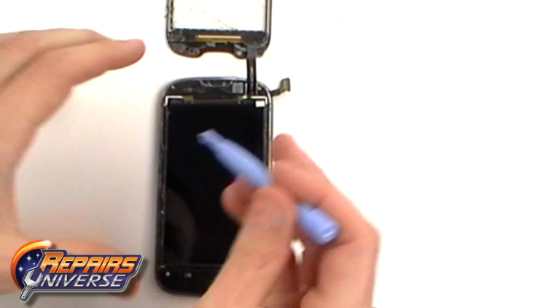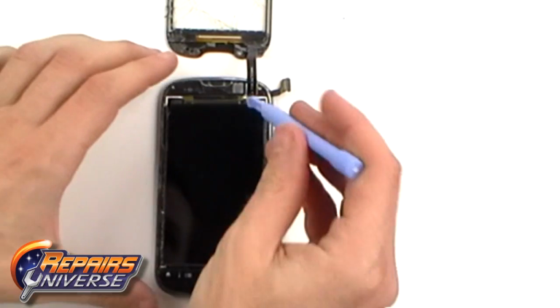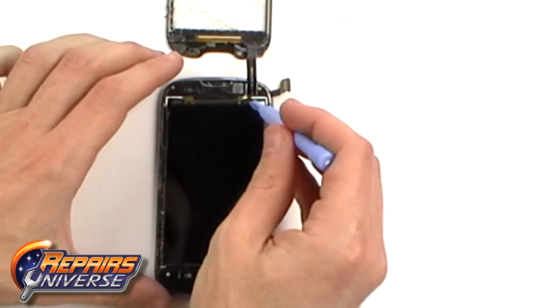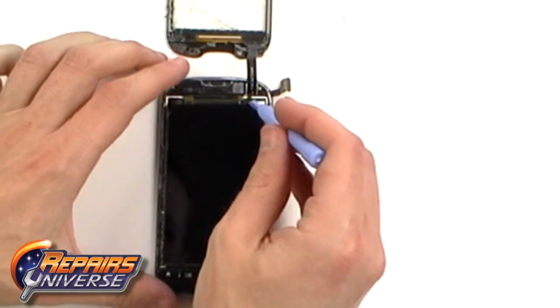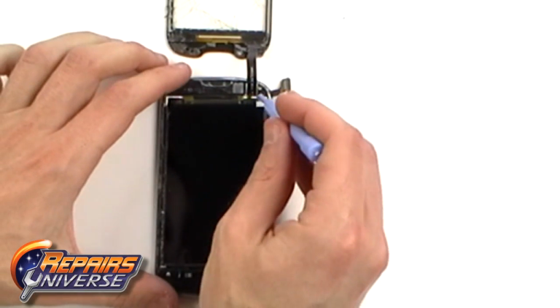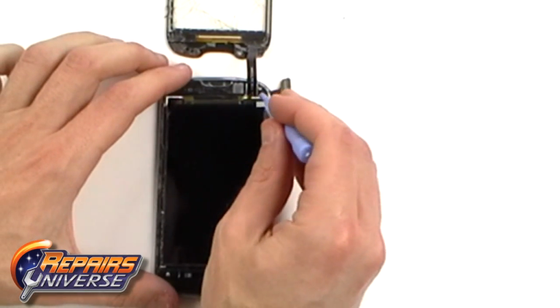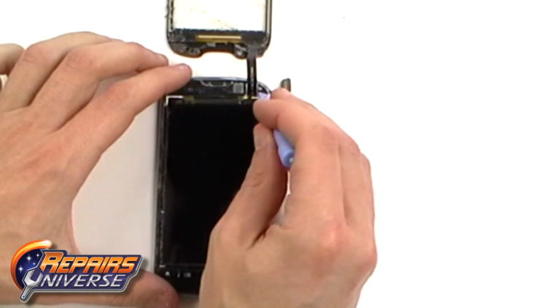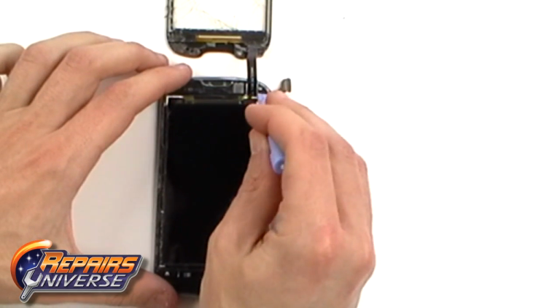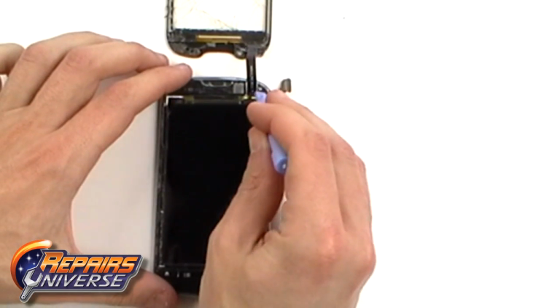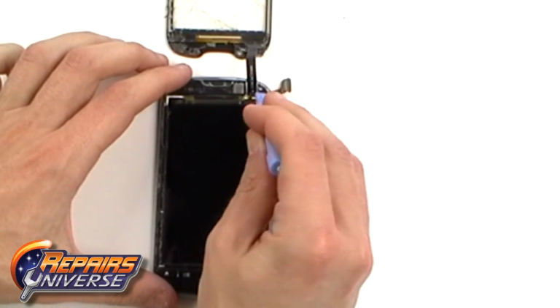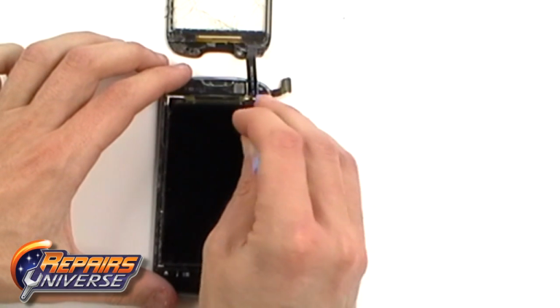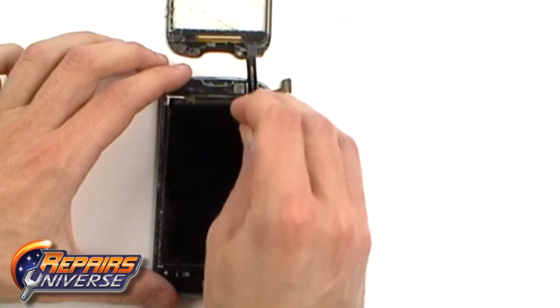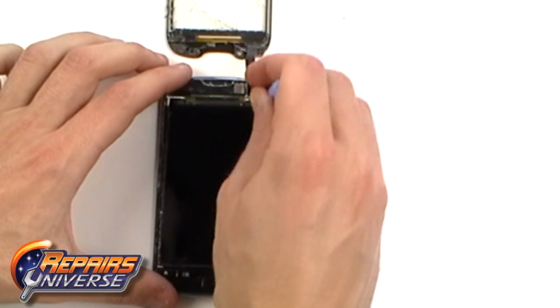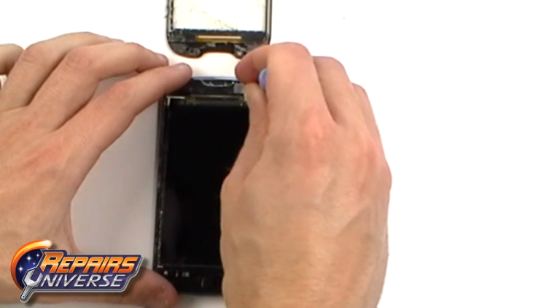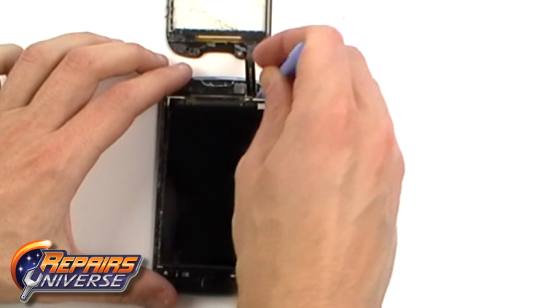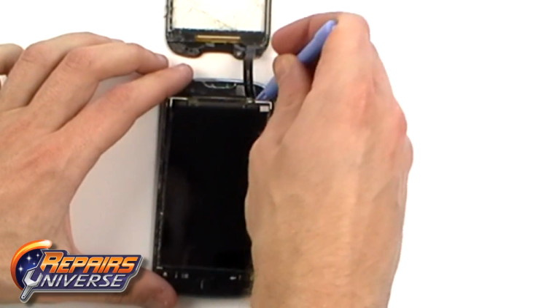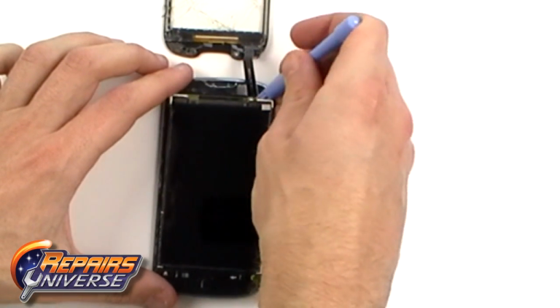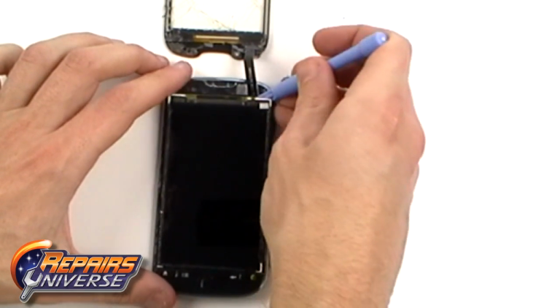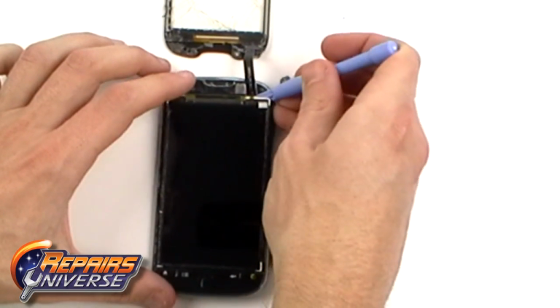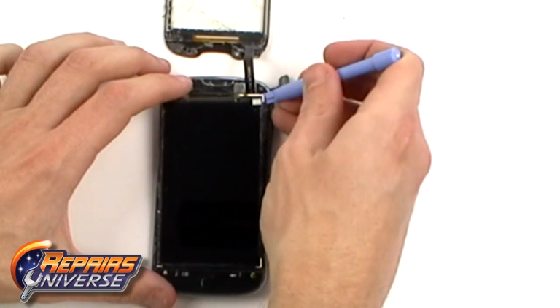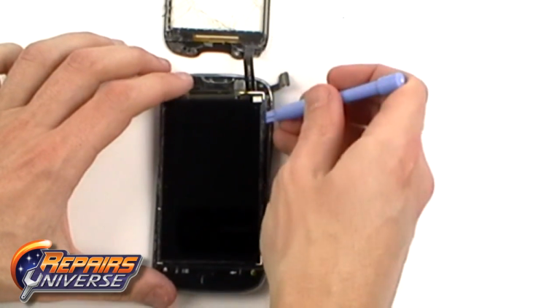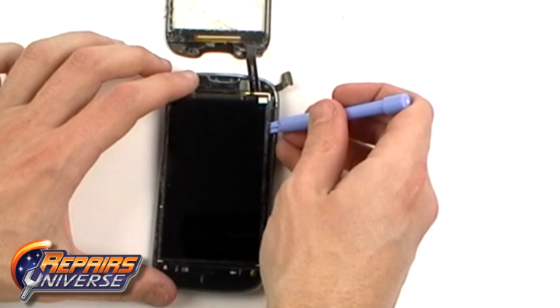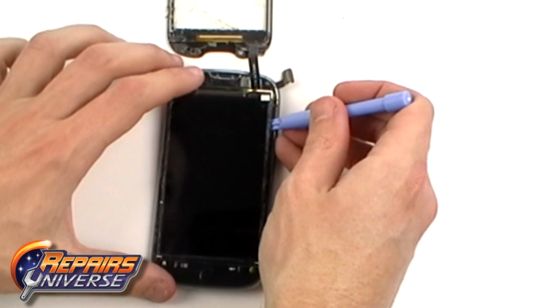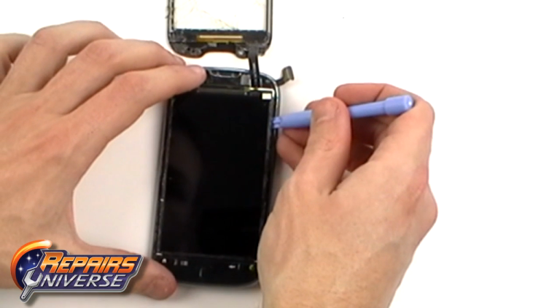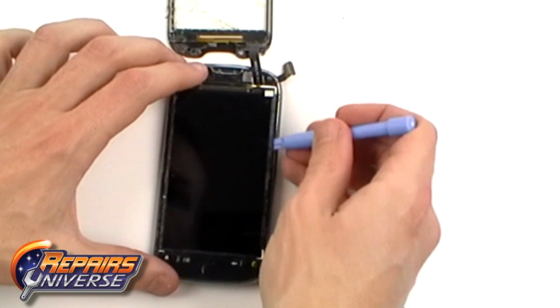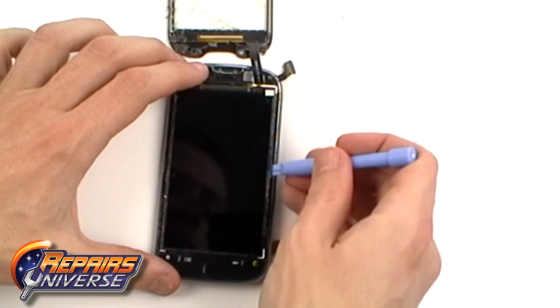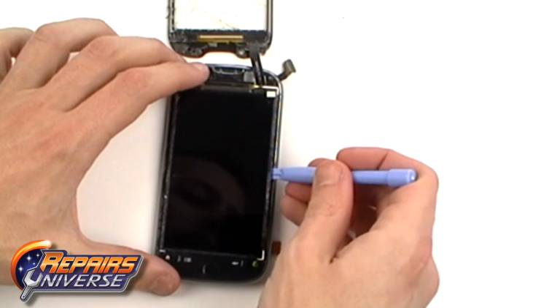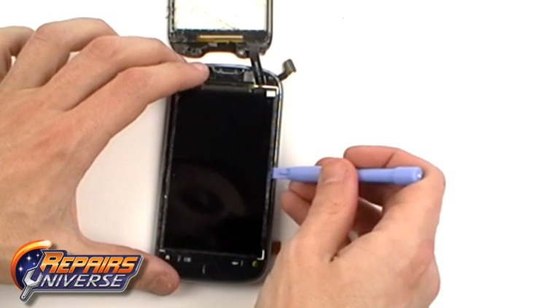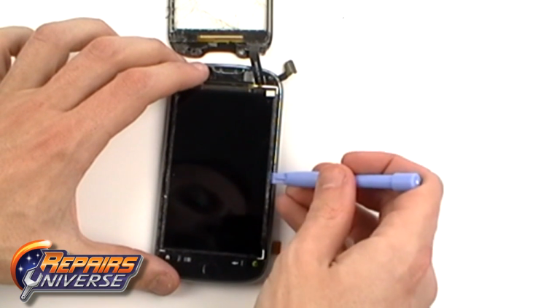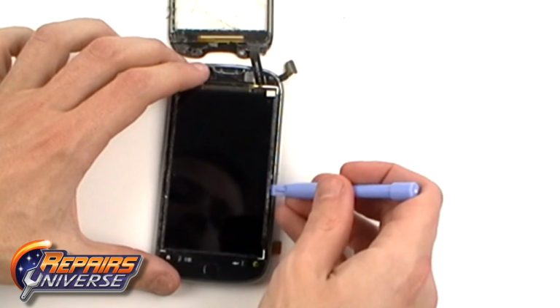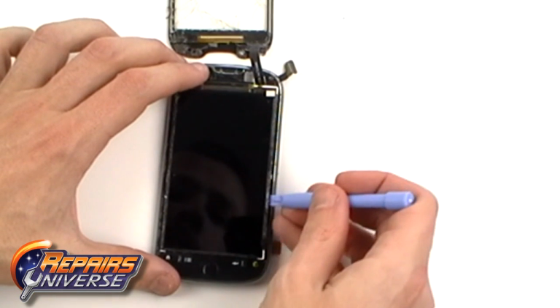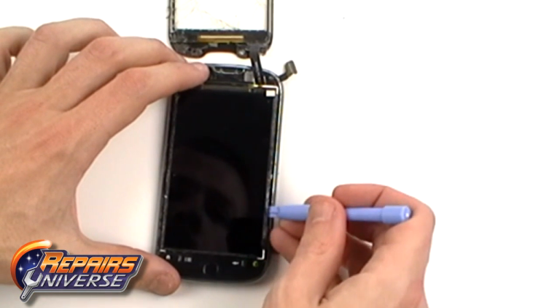With the glue warmed, we can then gently lift the LCD screen out using a safe open pry tool.